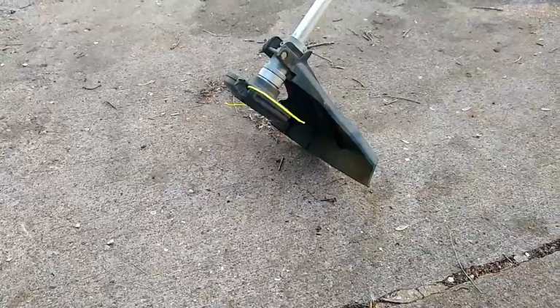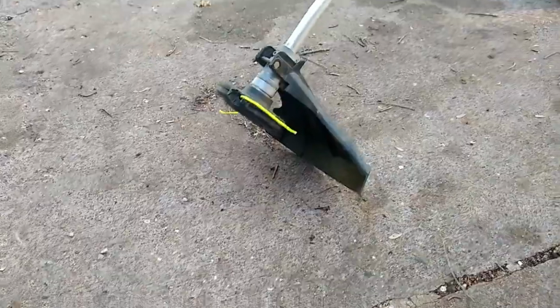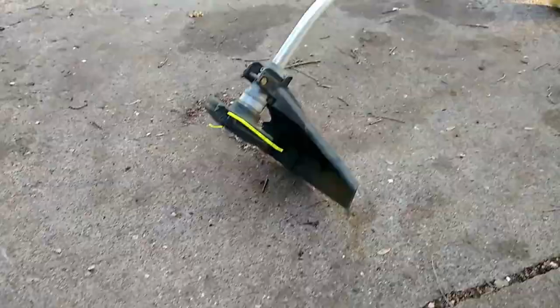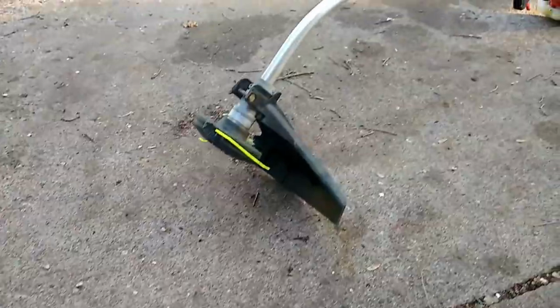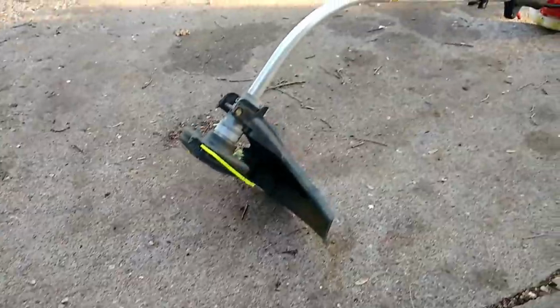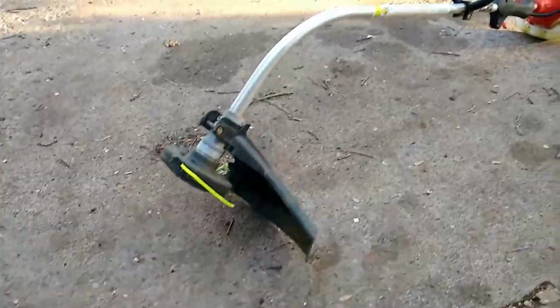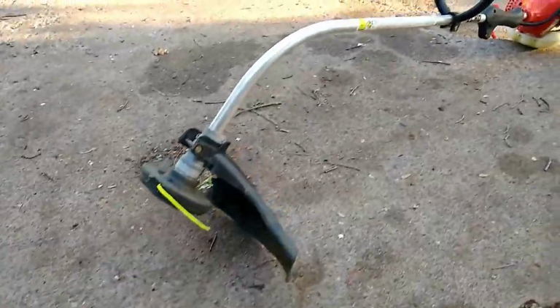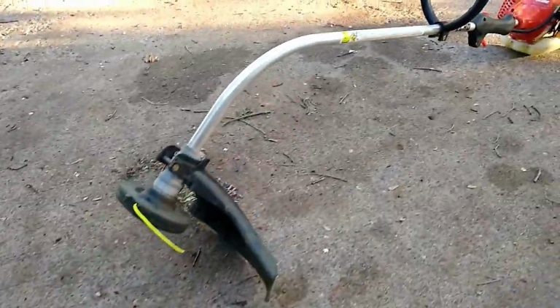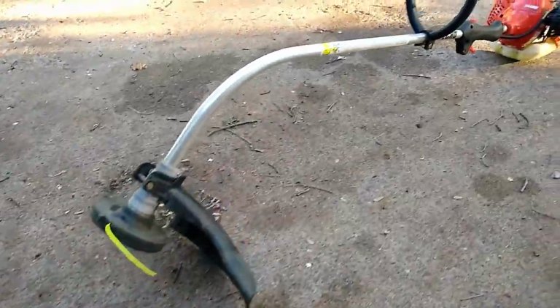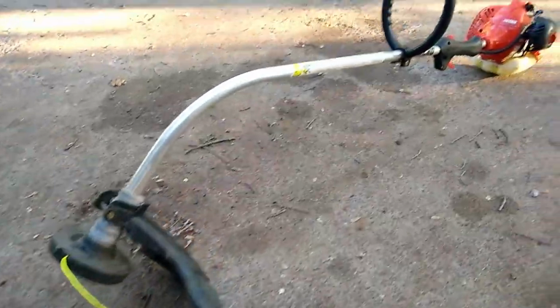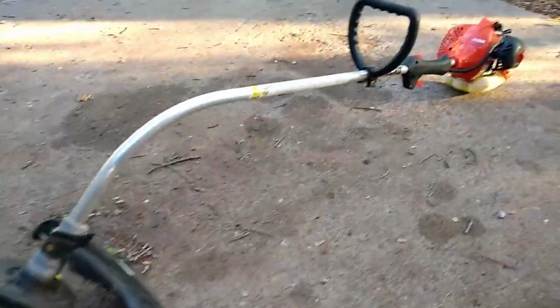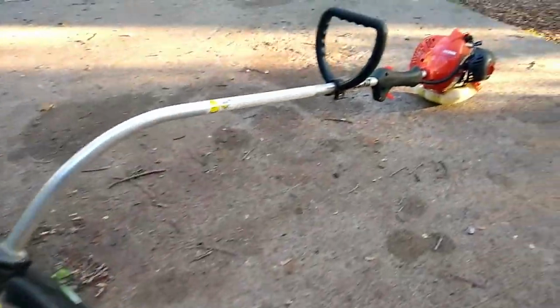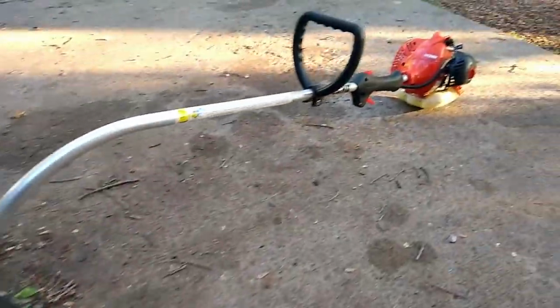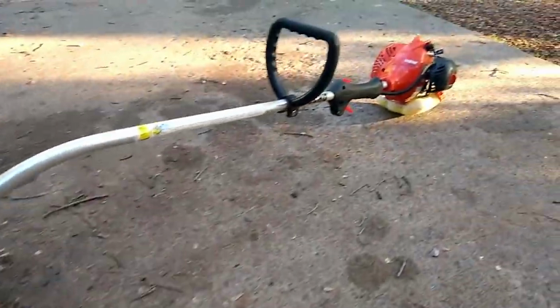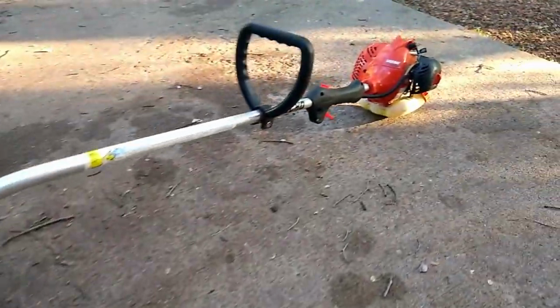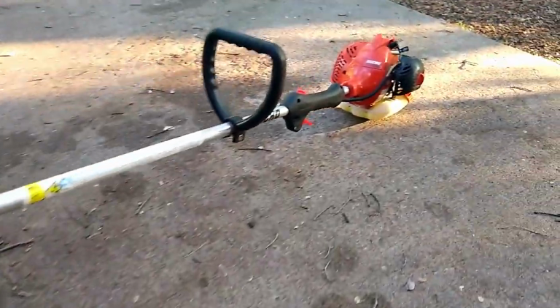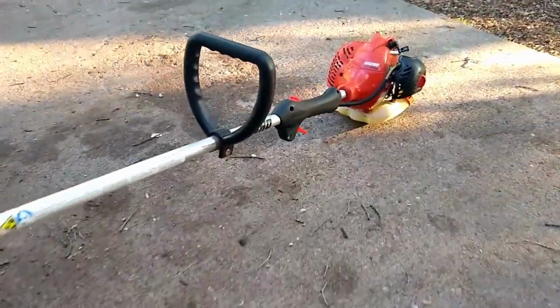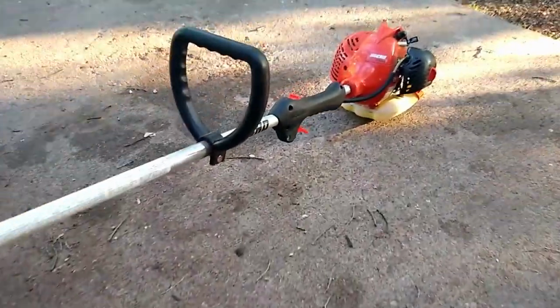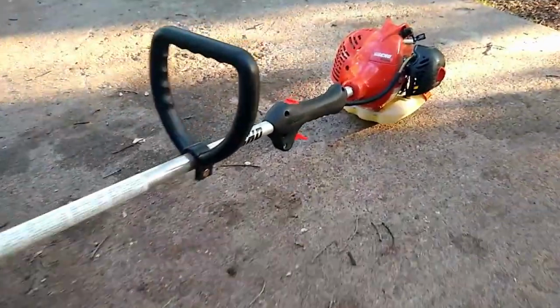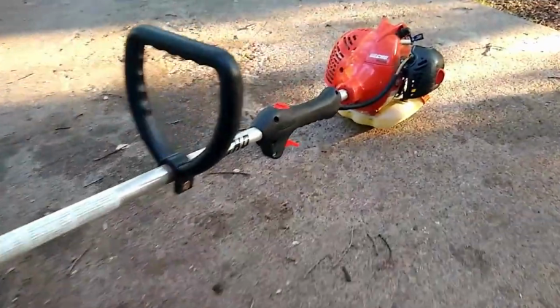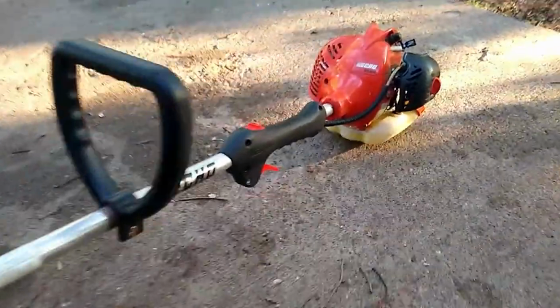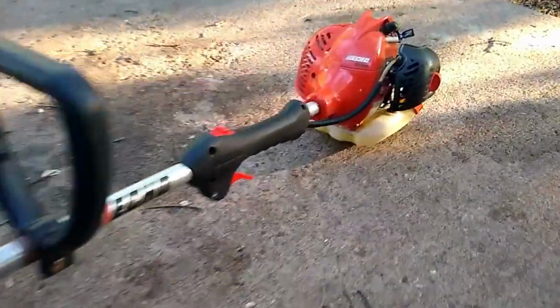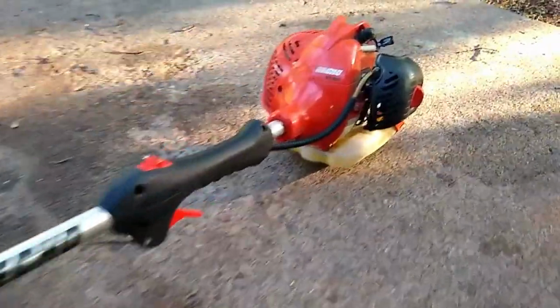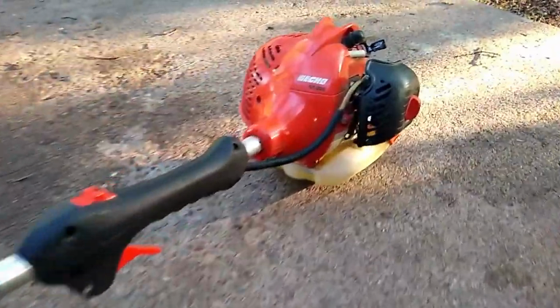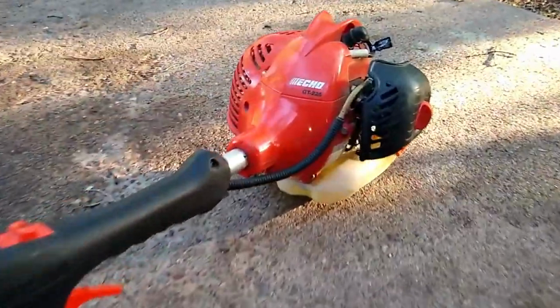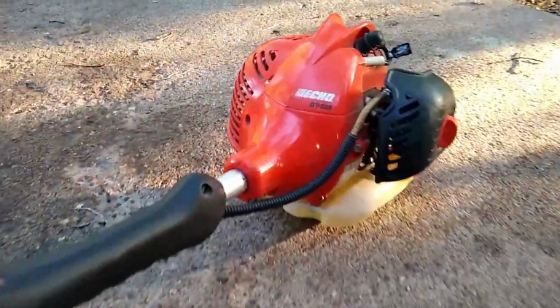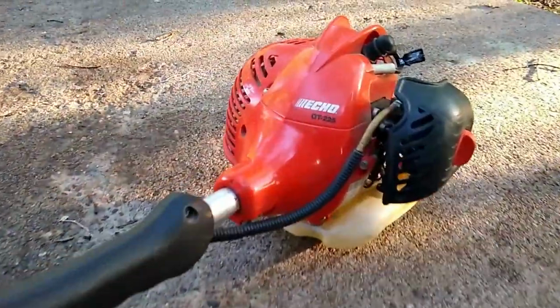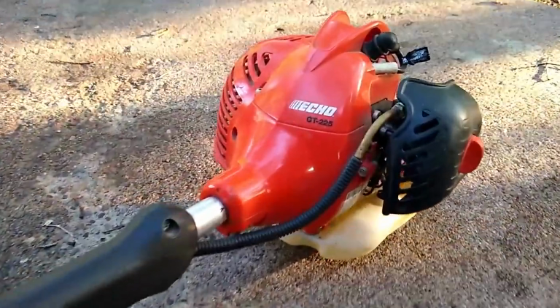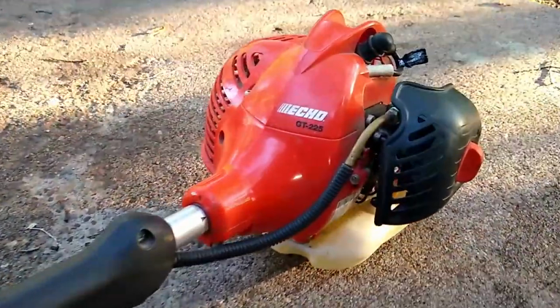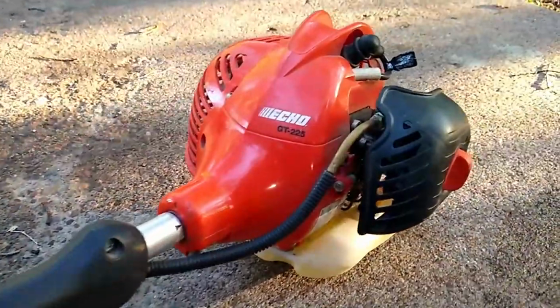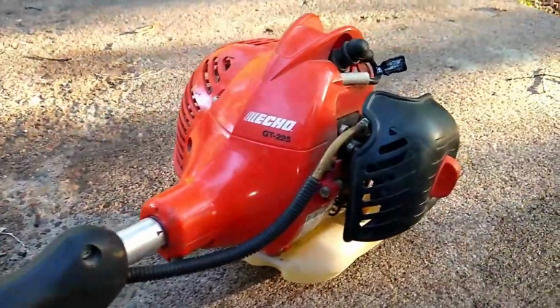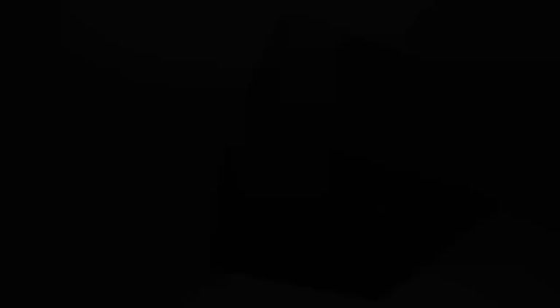Welcome back. In today's video I'll show you a weed whacker that I got at an estate sale, so let's get into it.